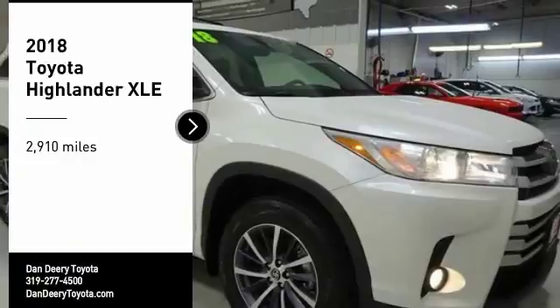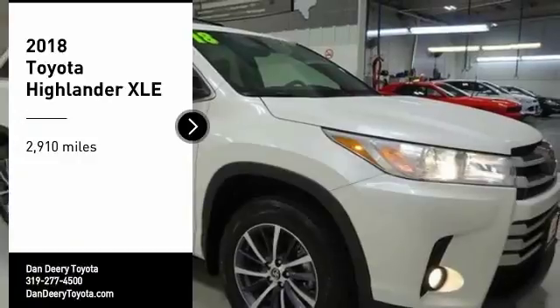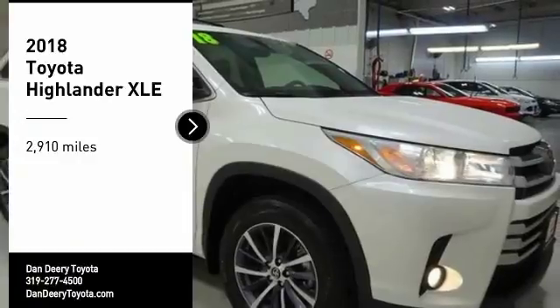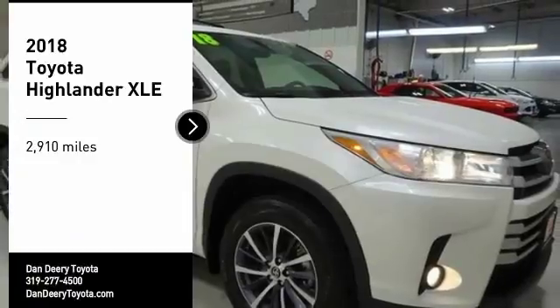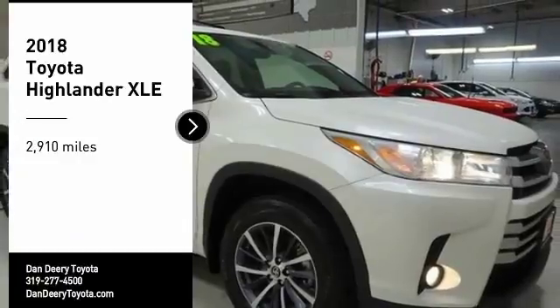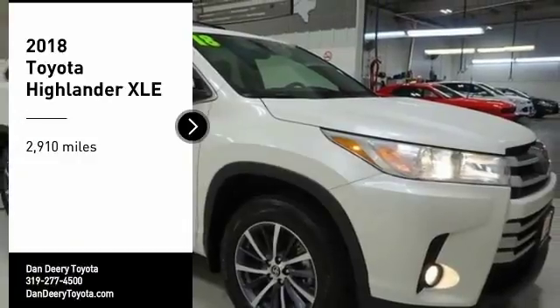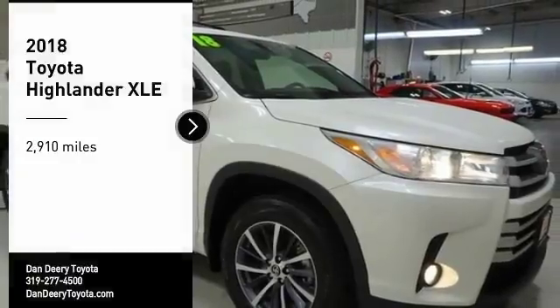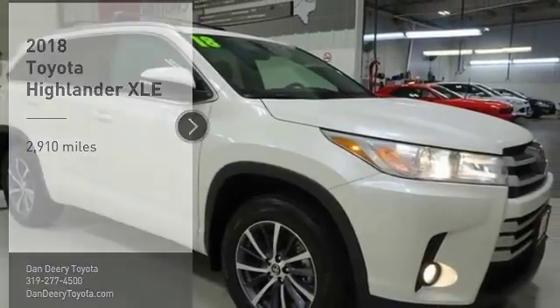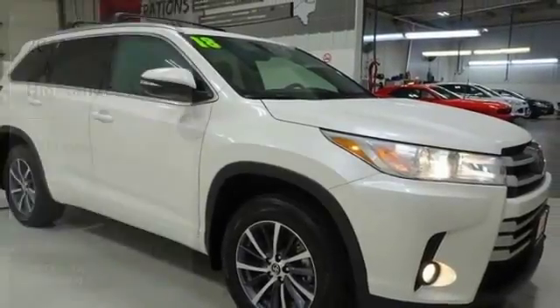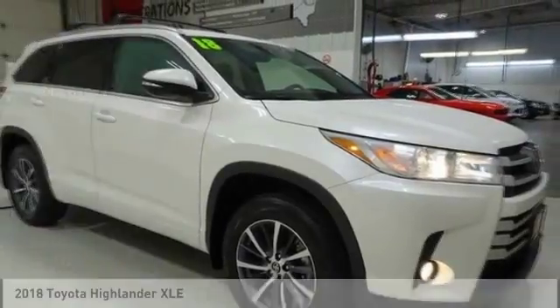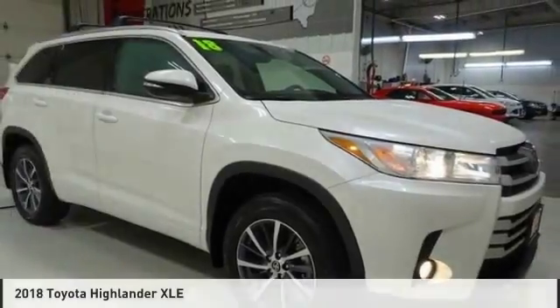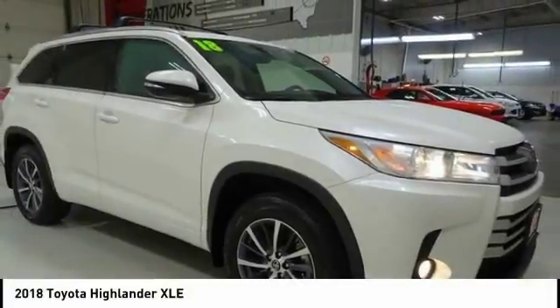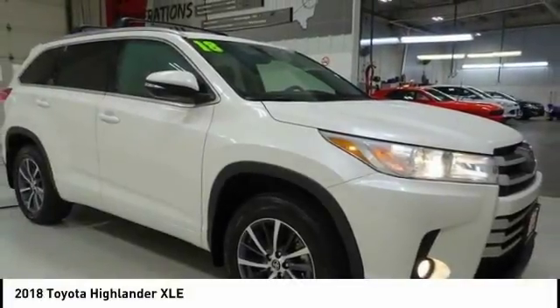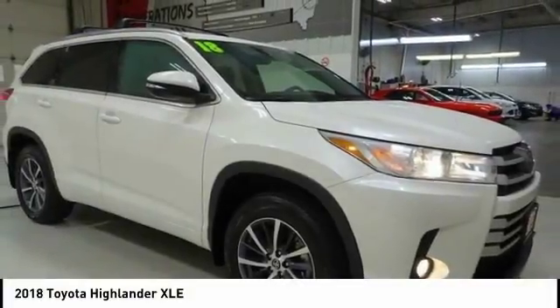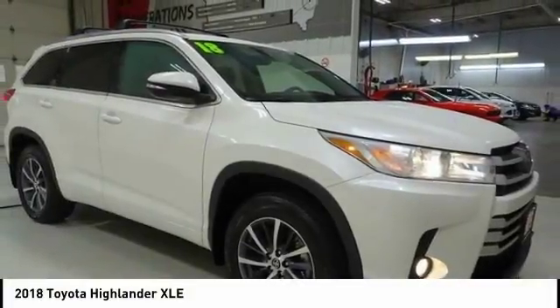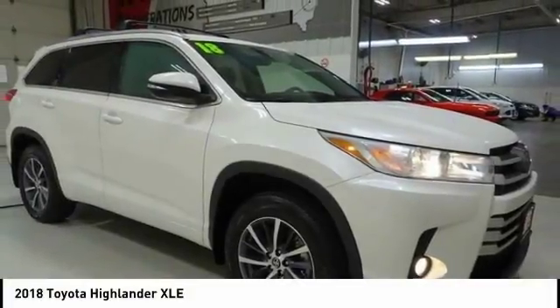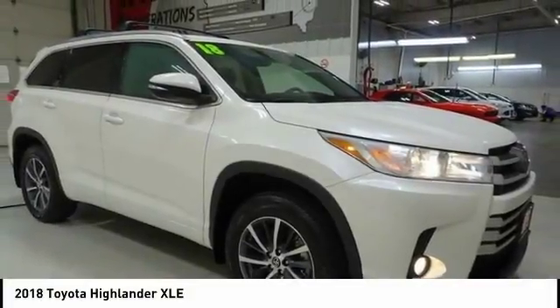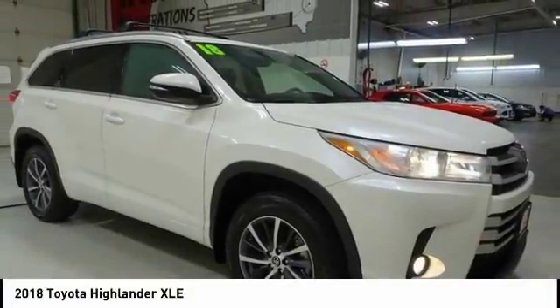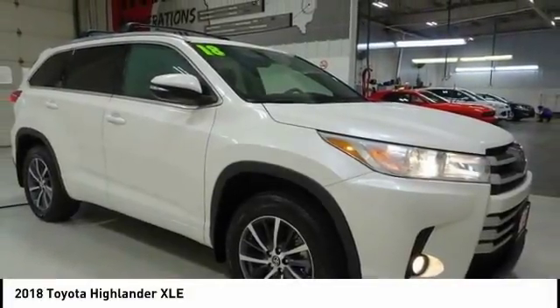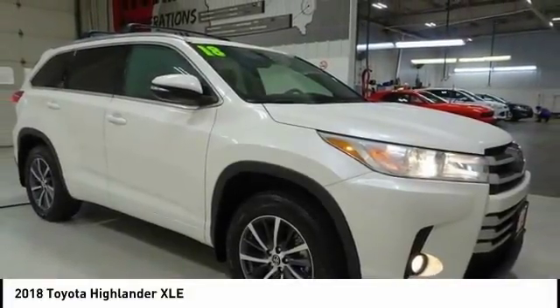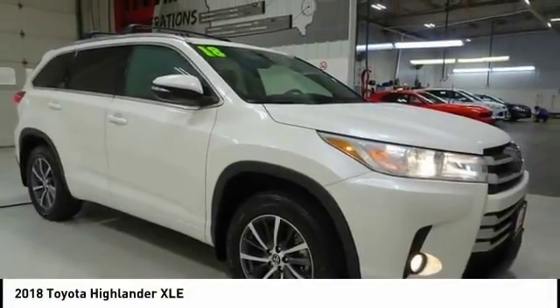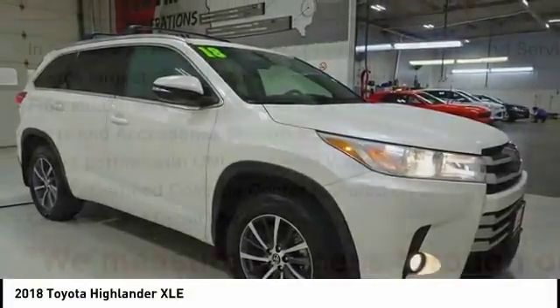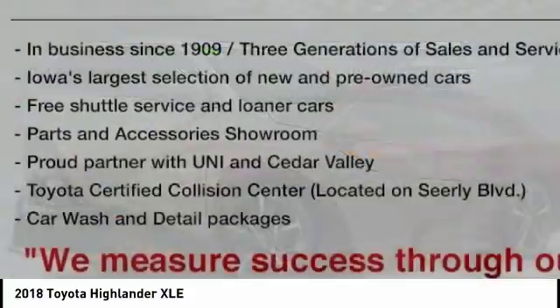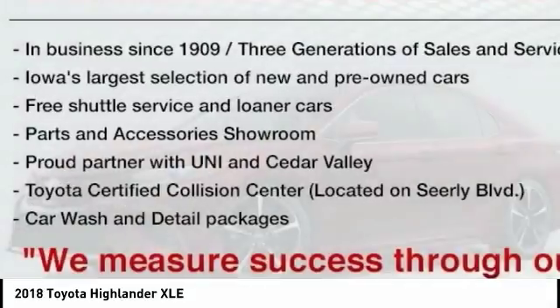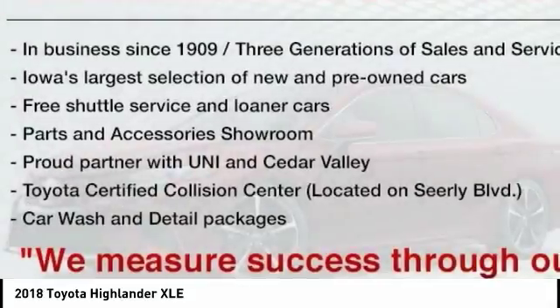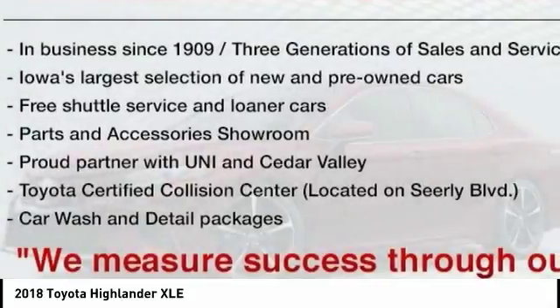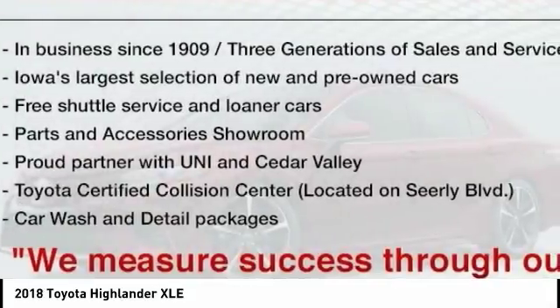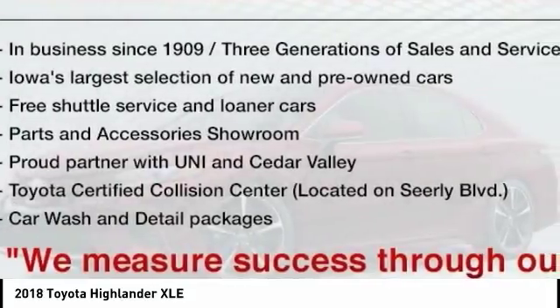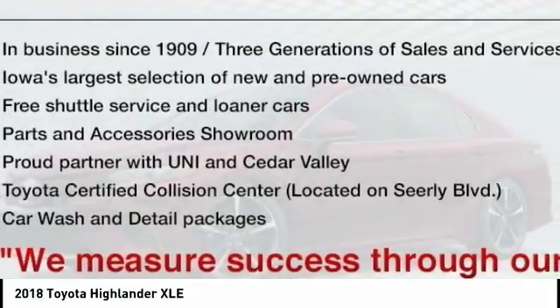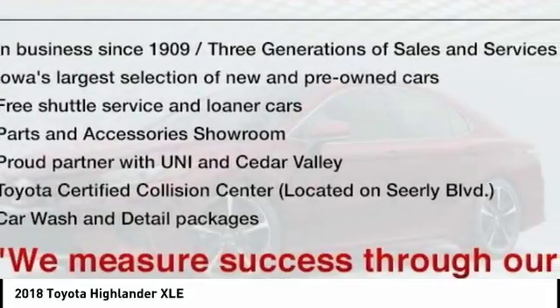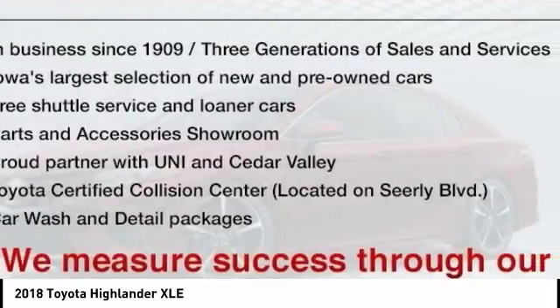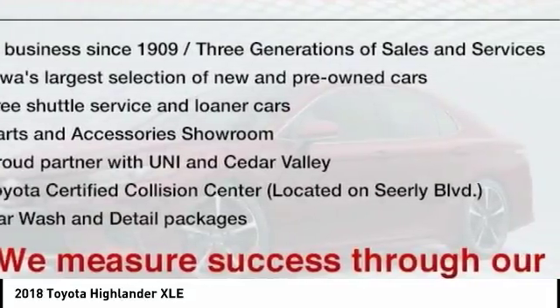Looking for the right vehicle? Check out the 2018 Highlander. The Highlander is the SUV that's thought of everything.